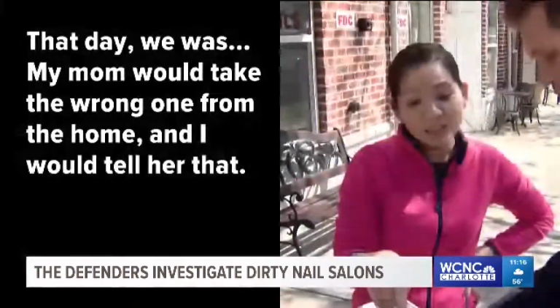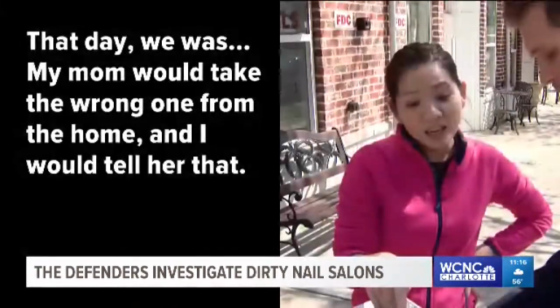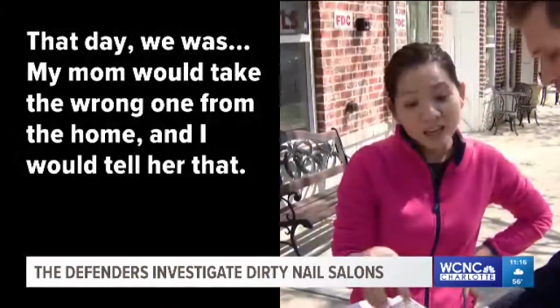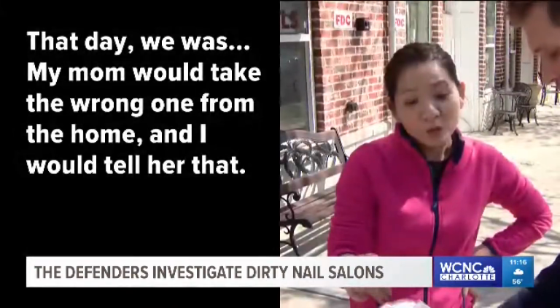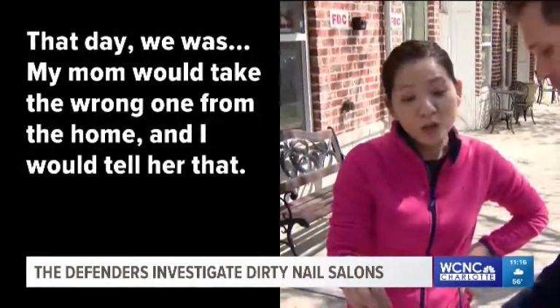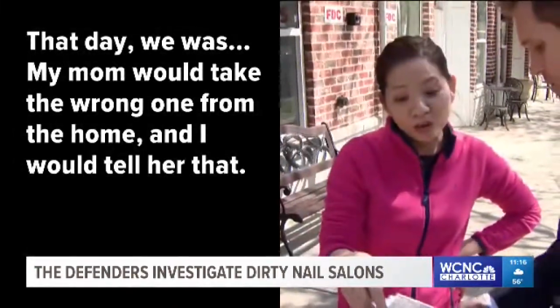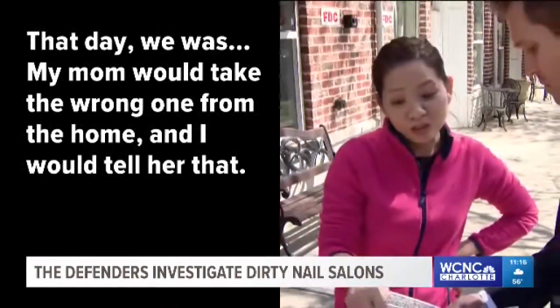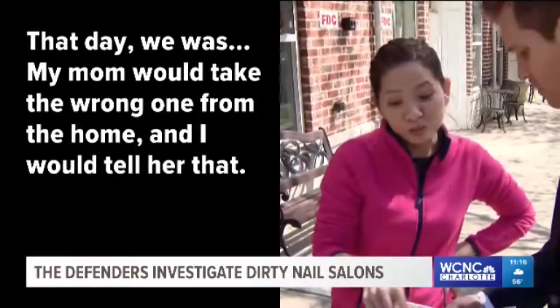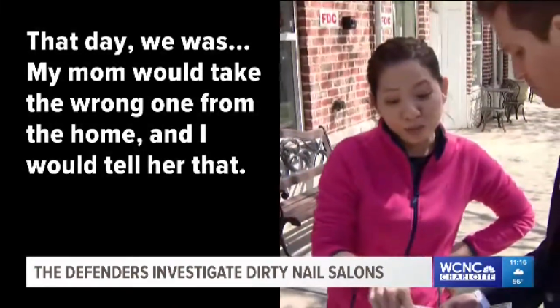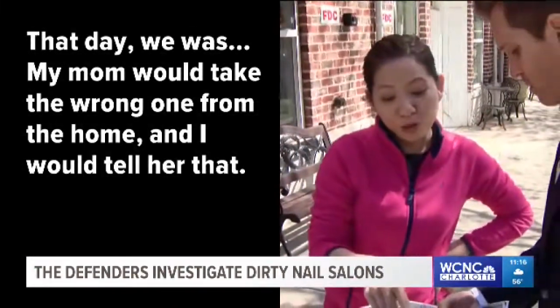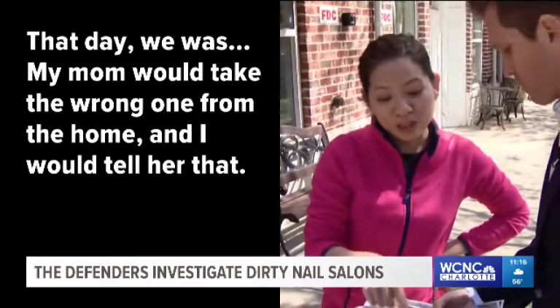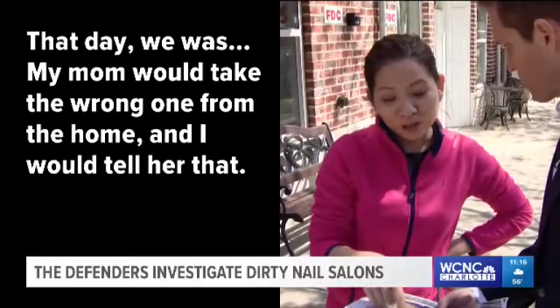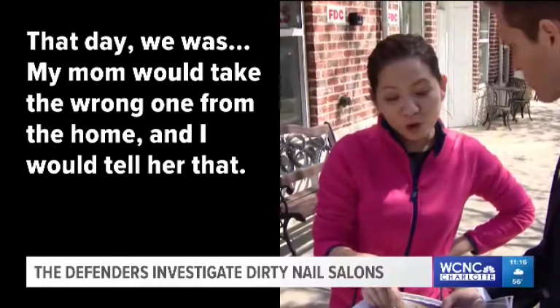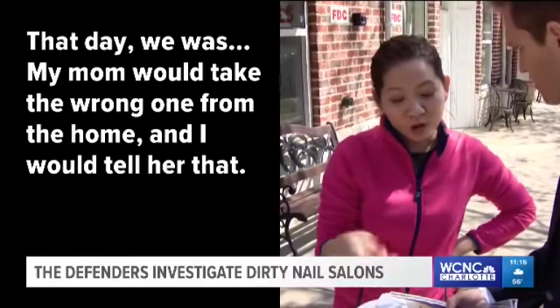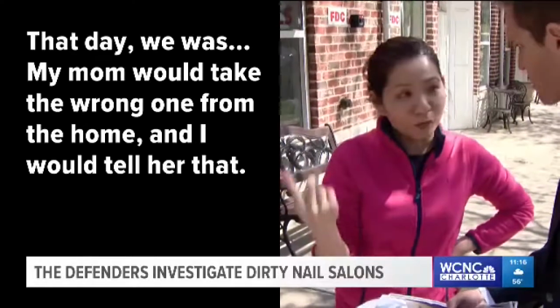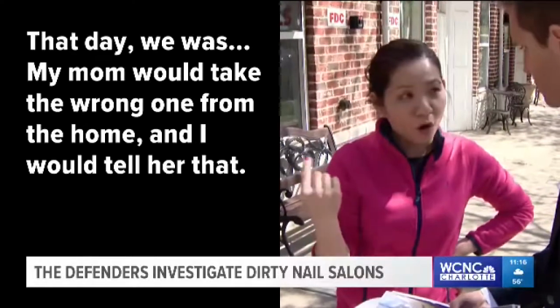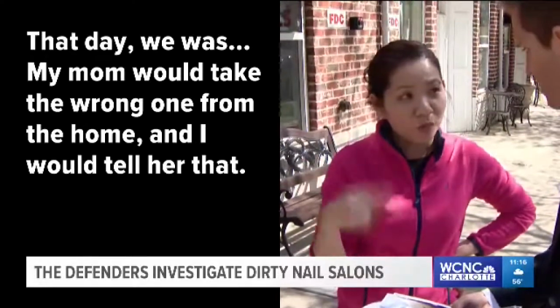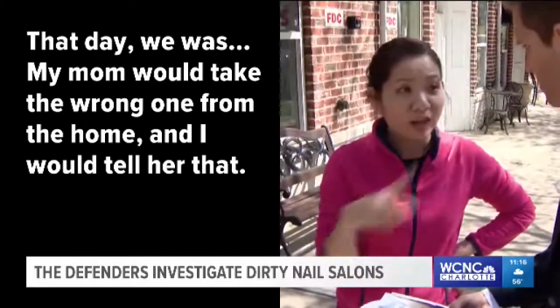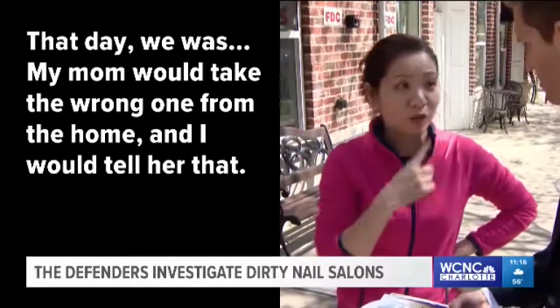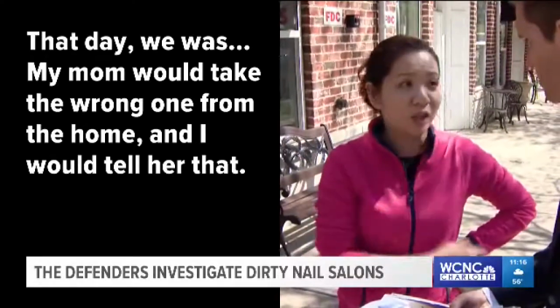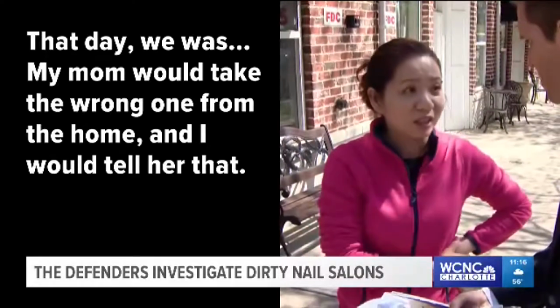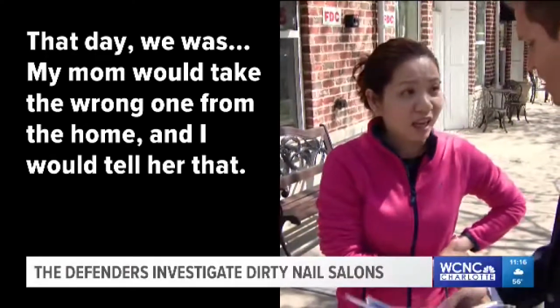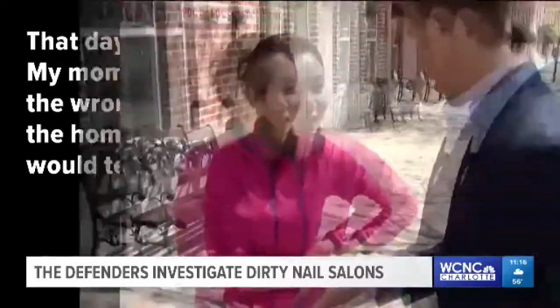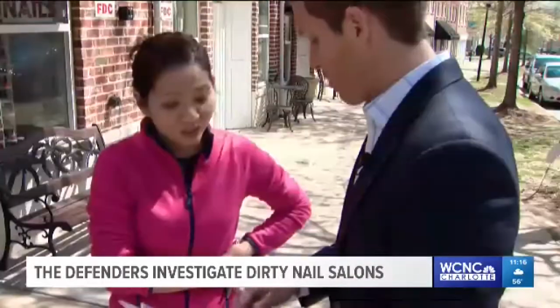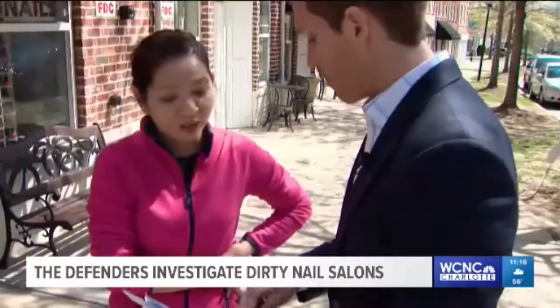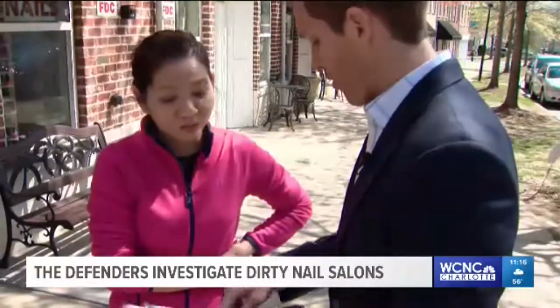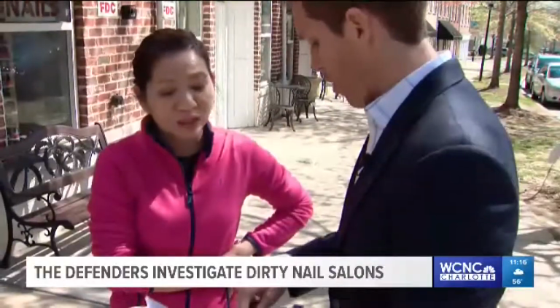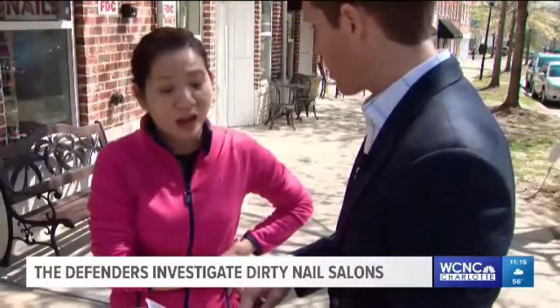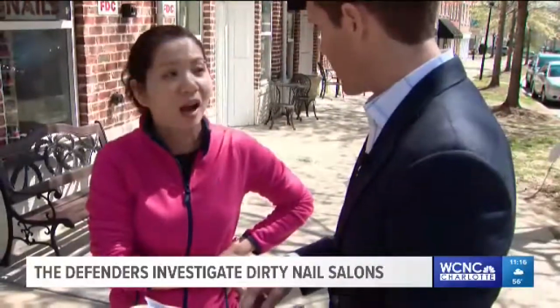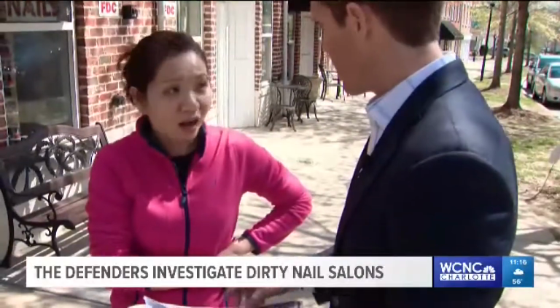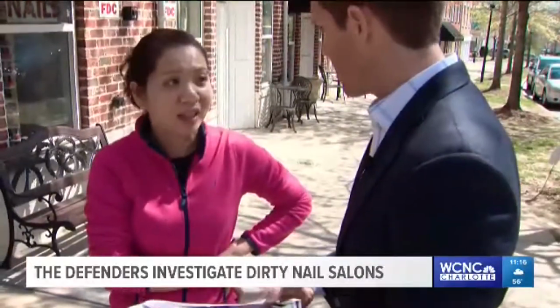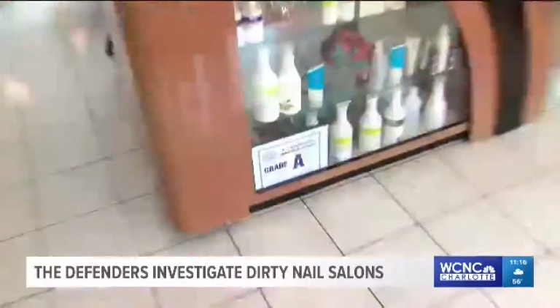My mom would take the wrong one from the home and I would tell her that. Your mom brought the wrong cleaner in? Yeah.